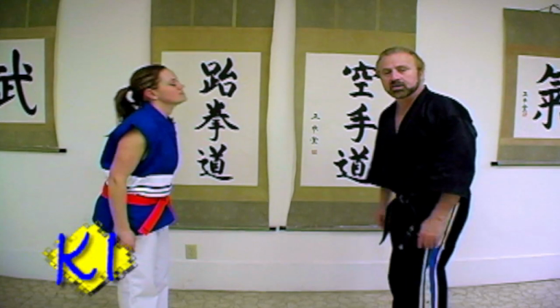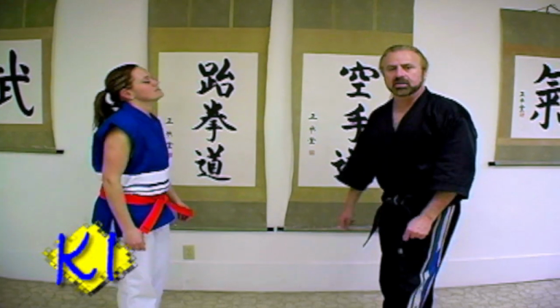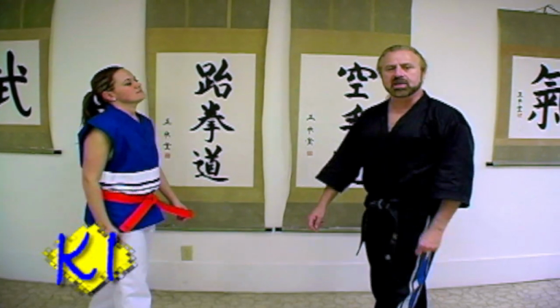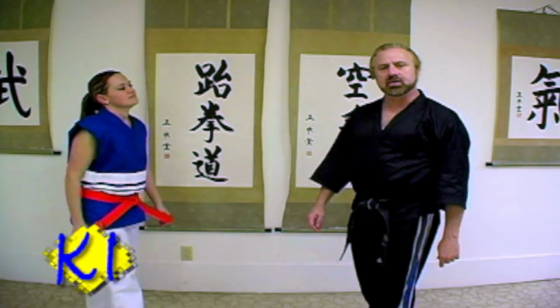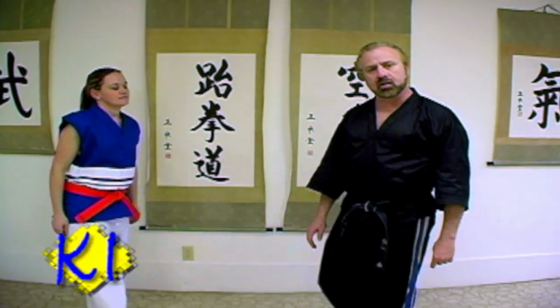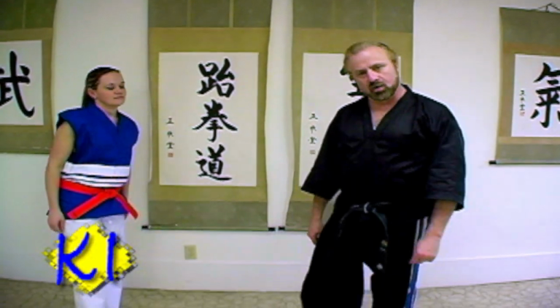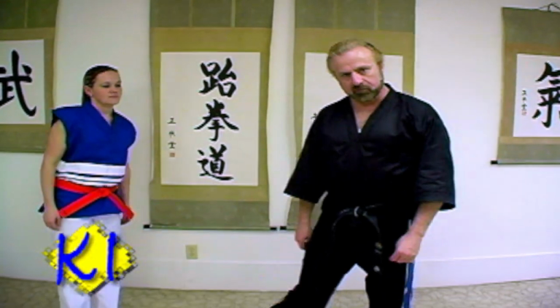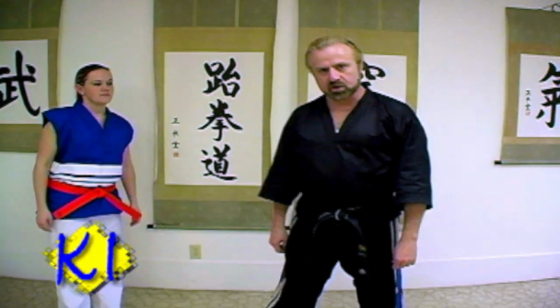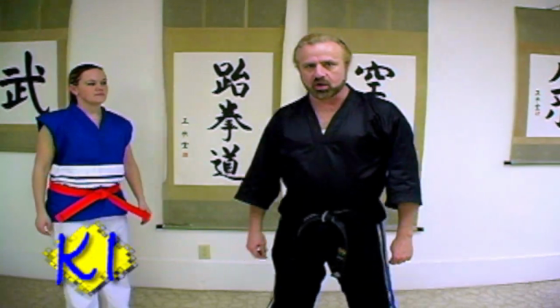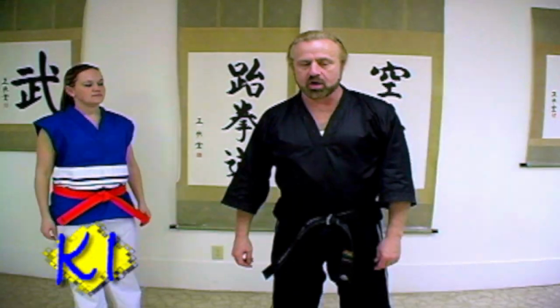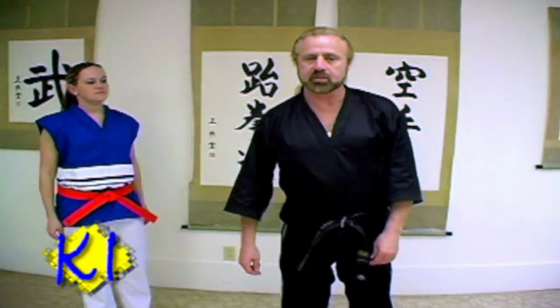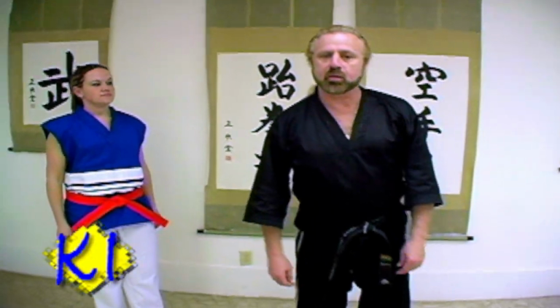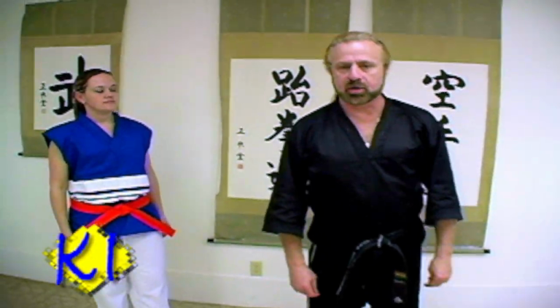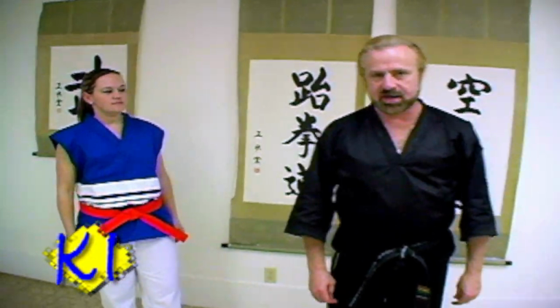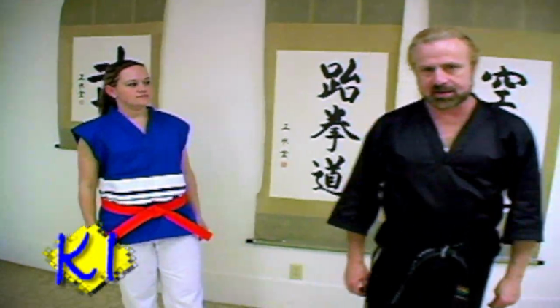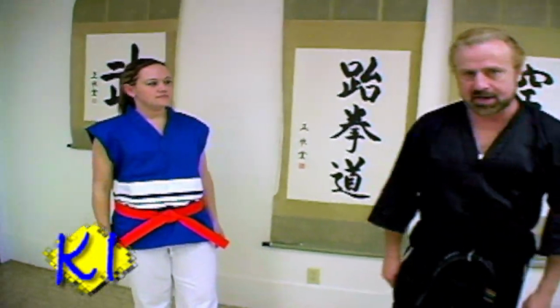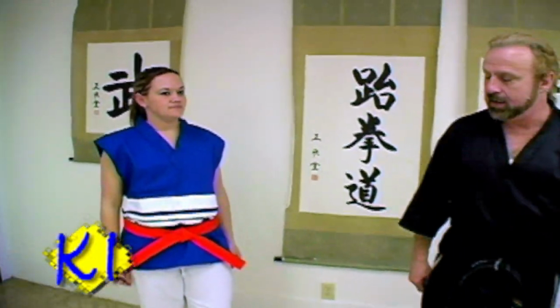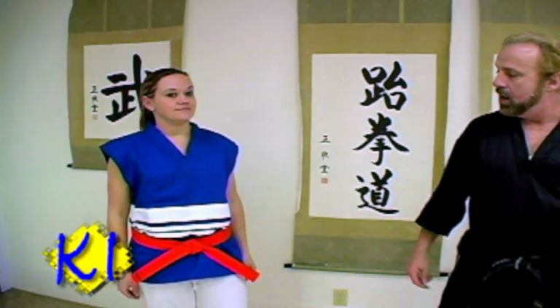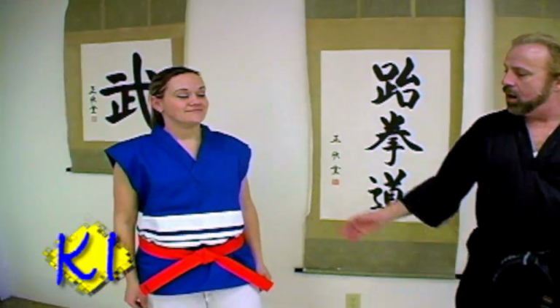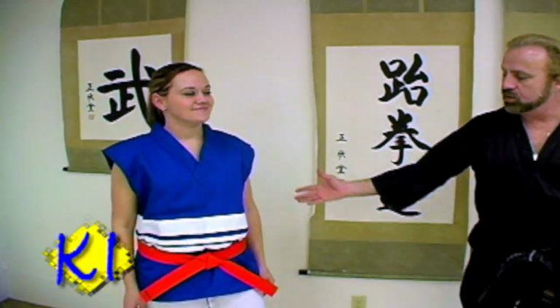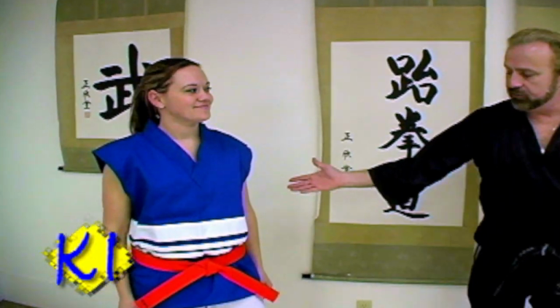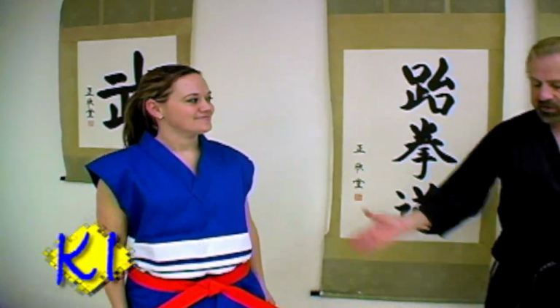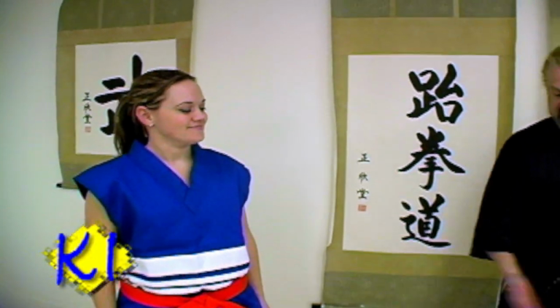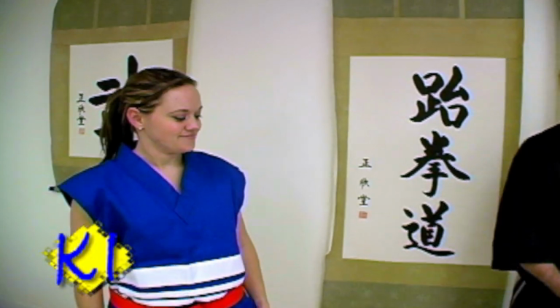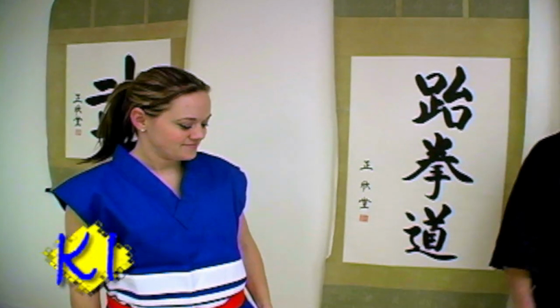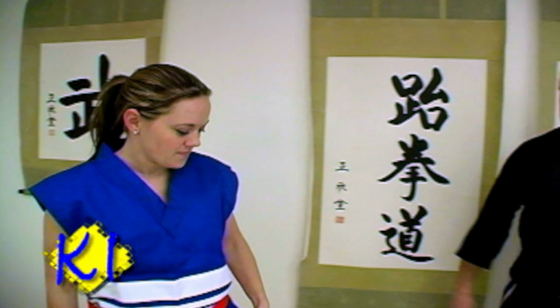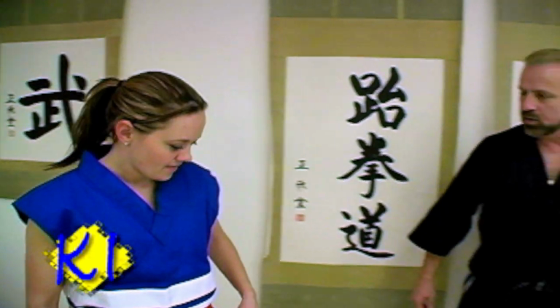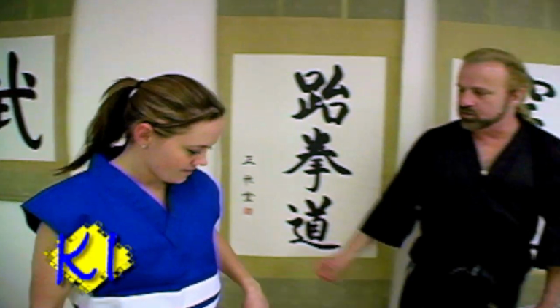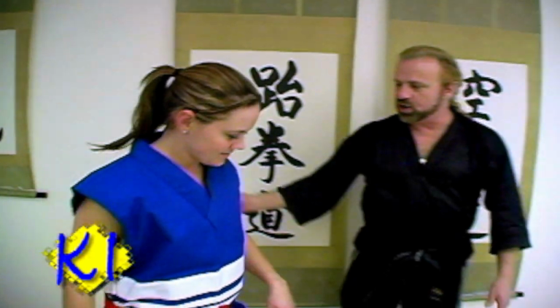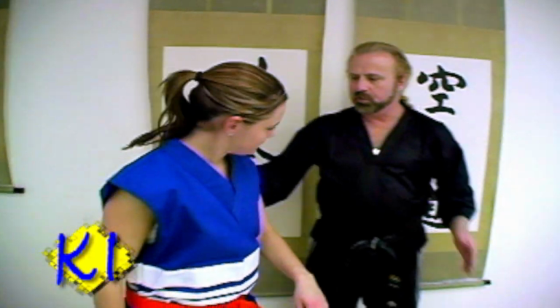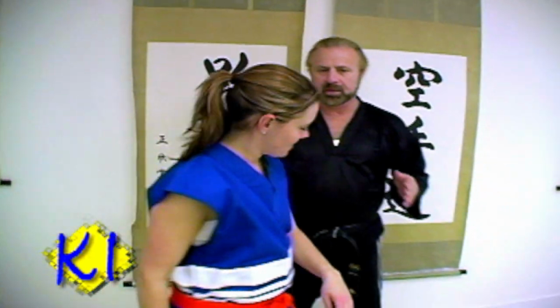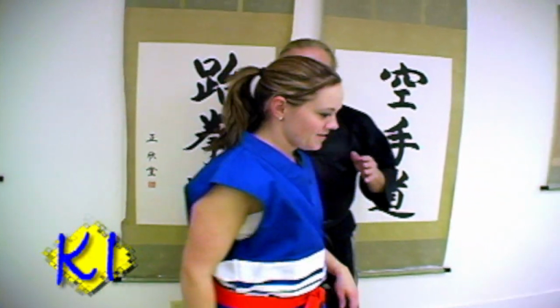Today, Tara Carver is going to help us with our technique, our self-defense technique. Tara, welcome to the show. Thank you.